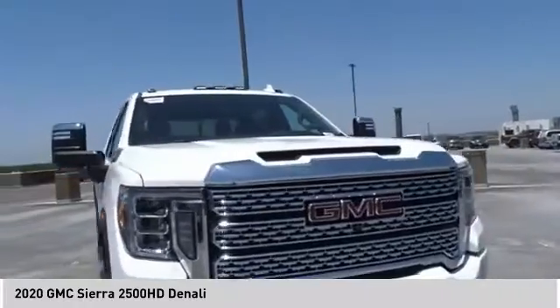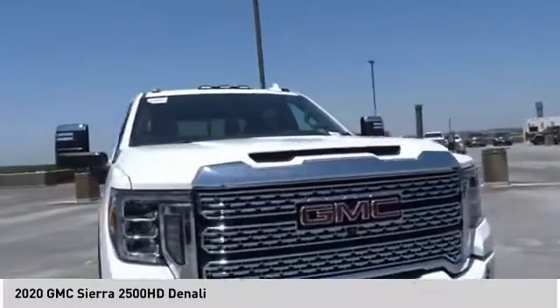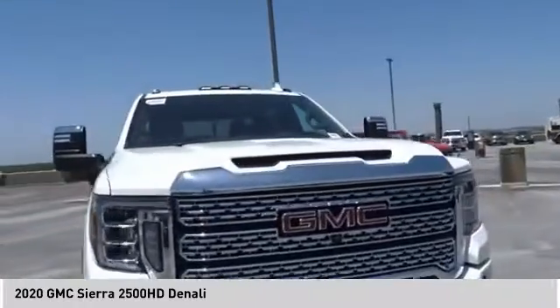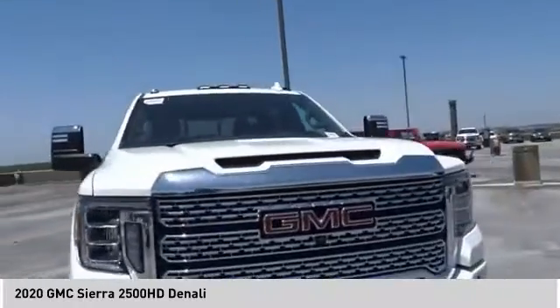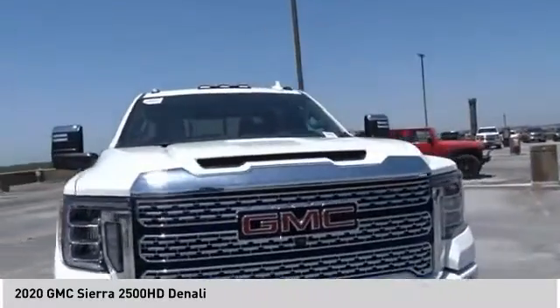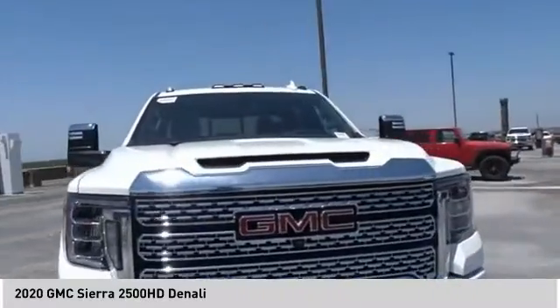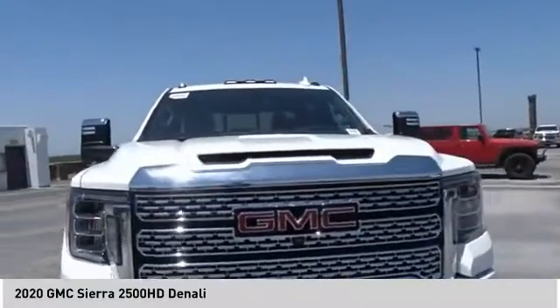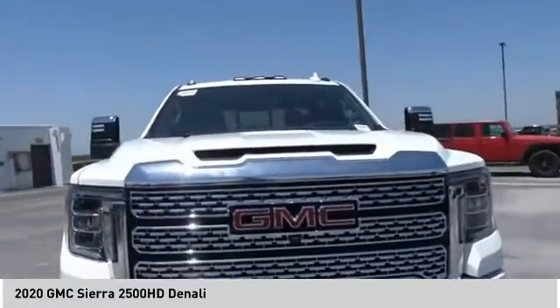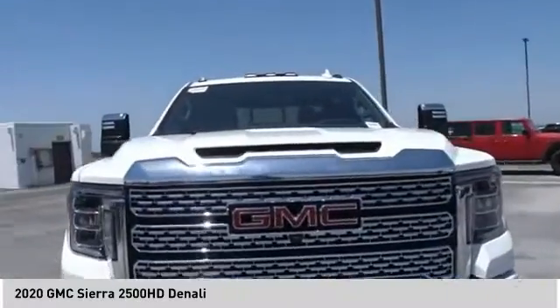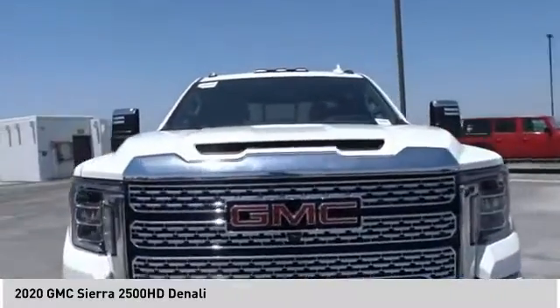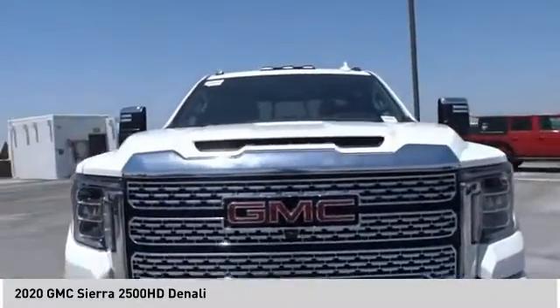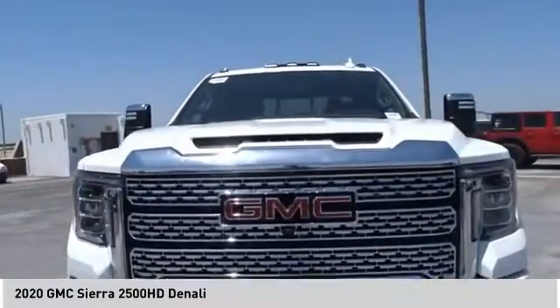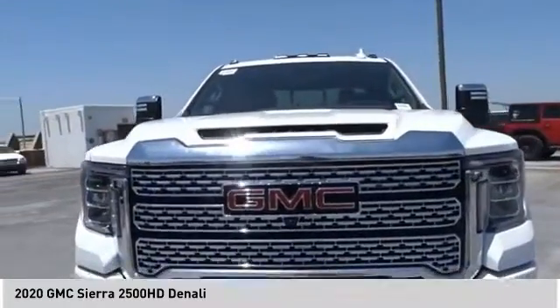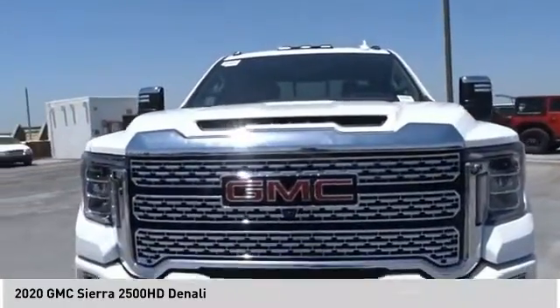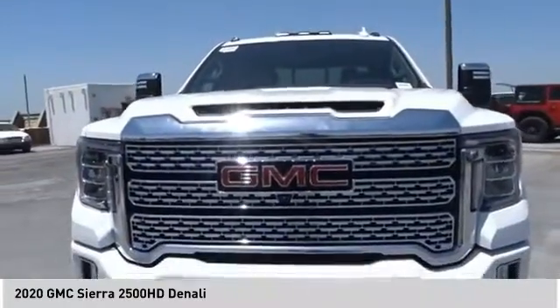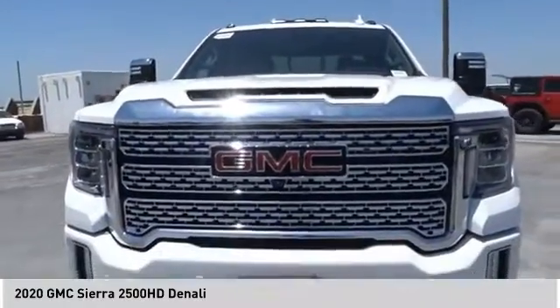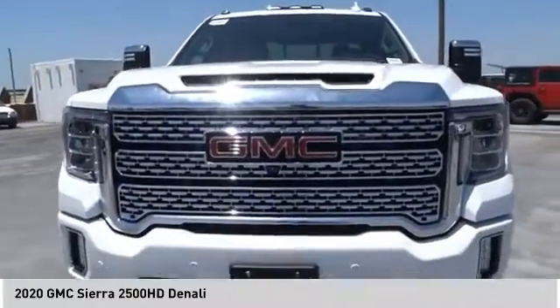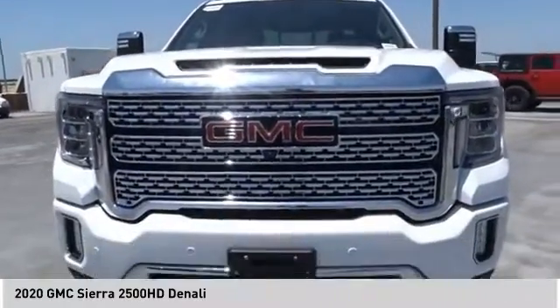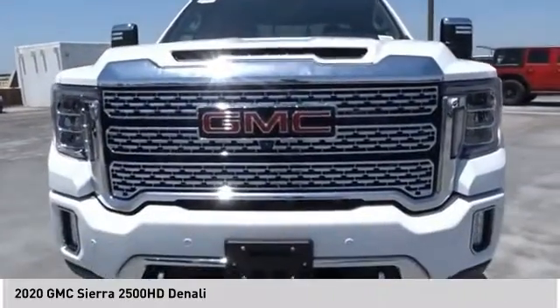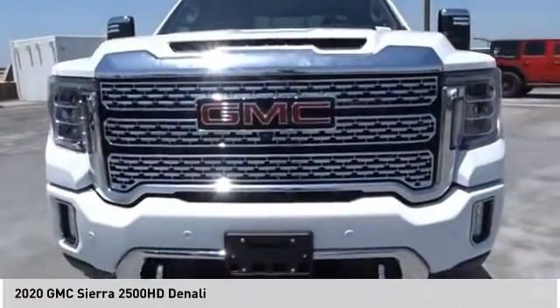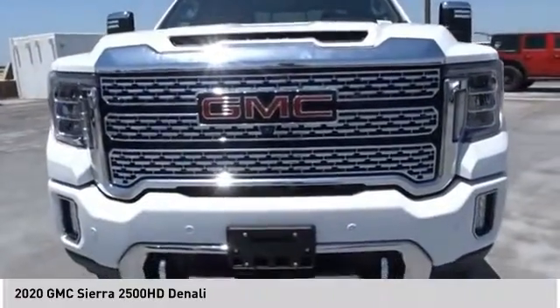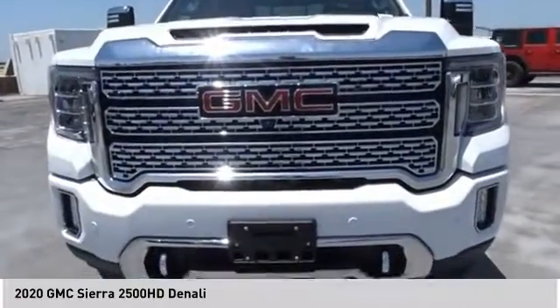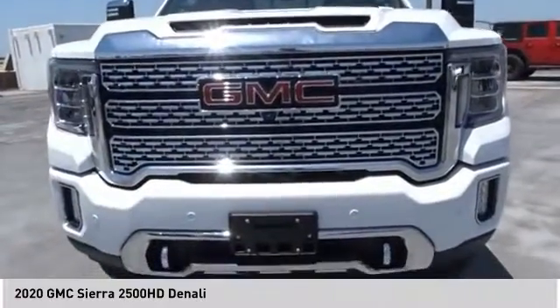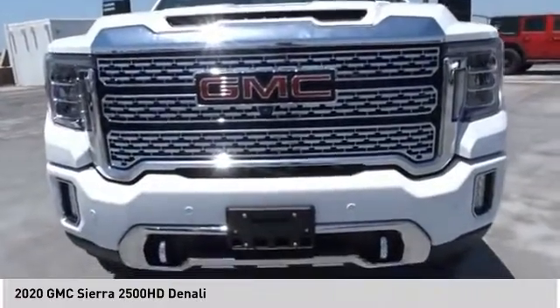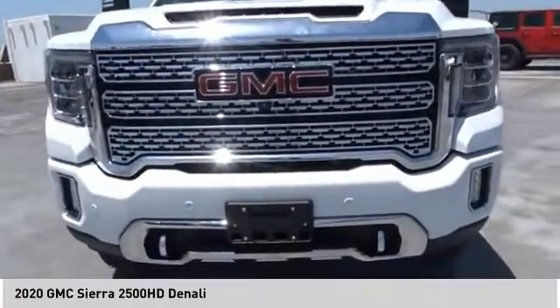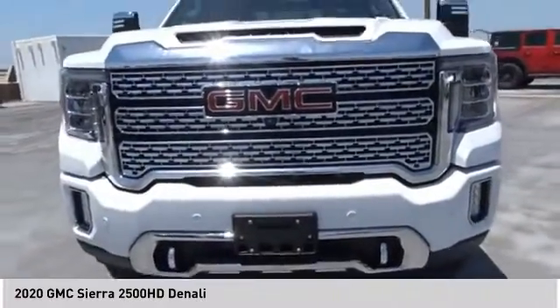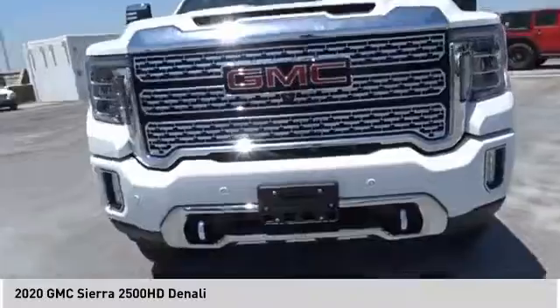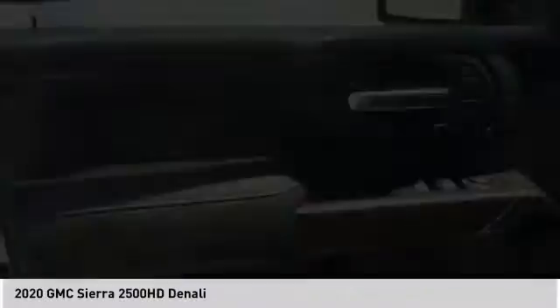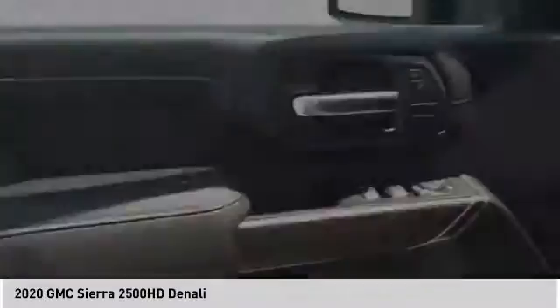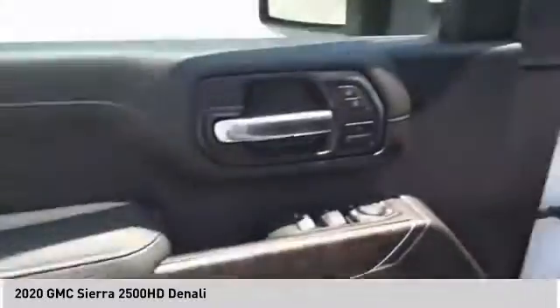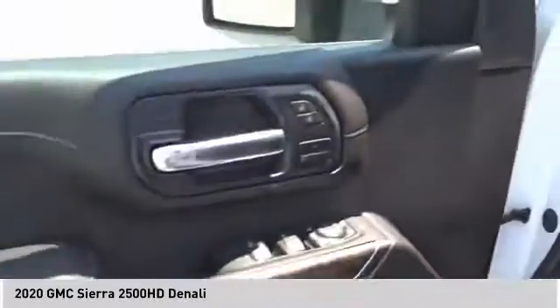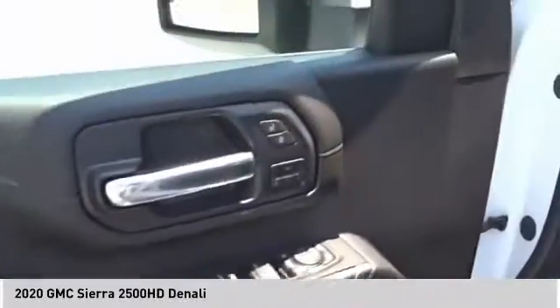Stability control, roll stability control, auxiliary transmission fluid cooler, rear step bumper.